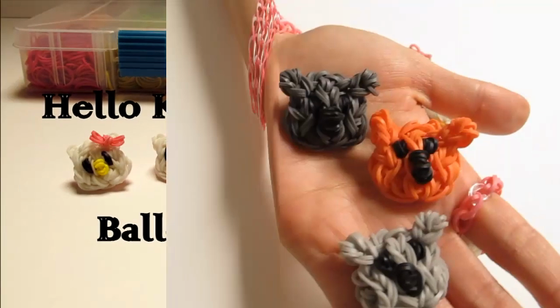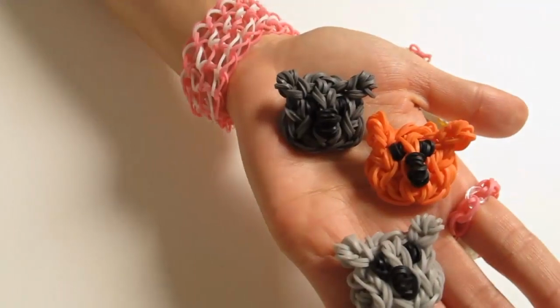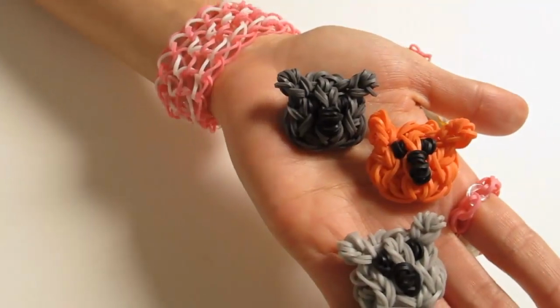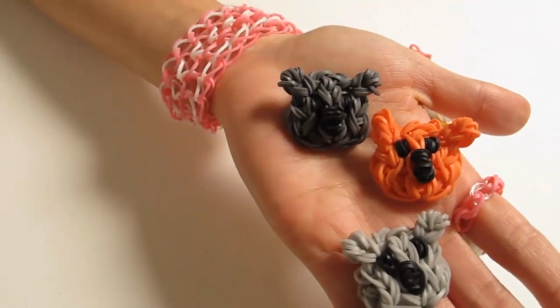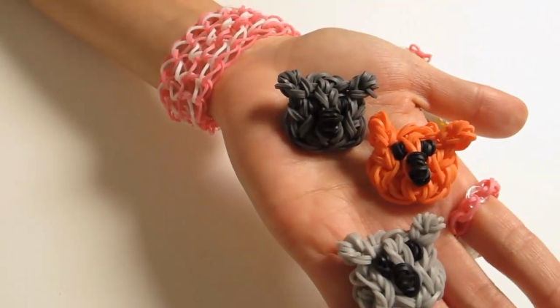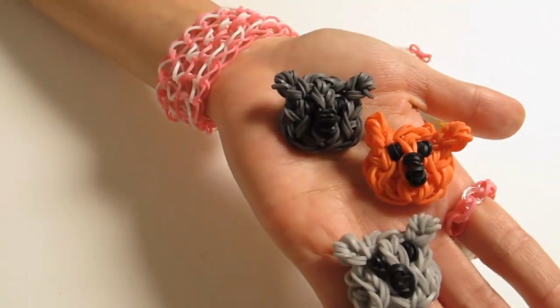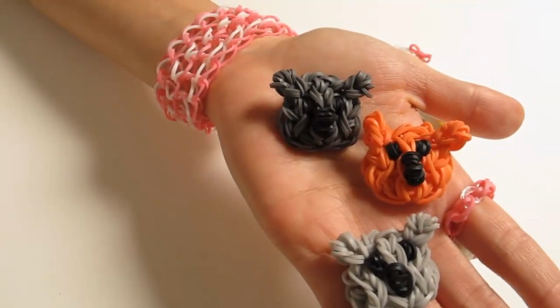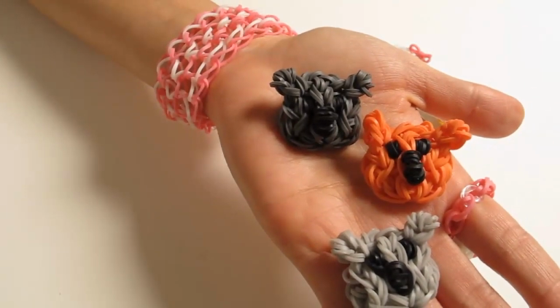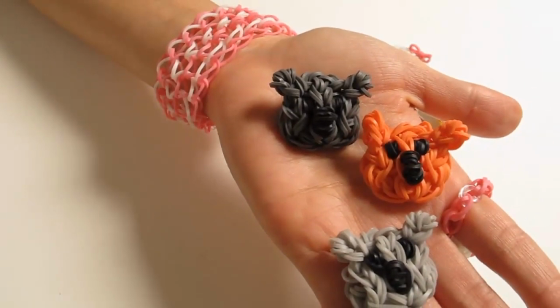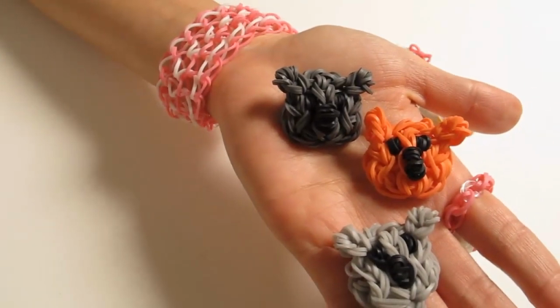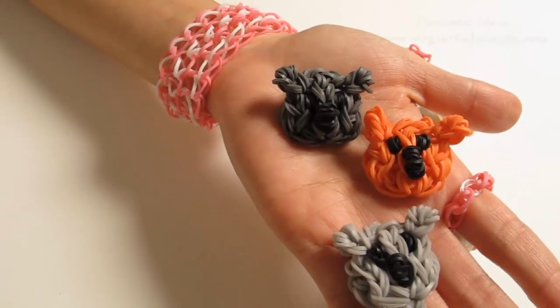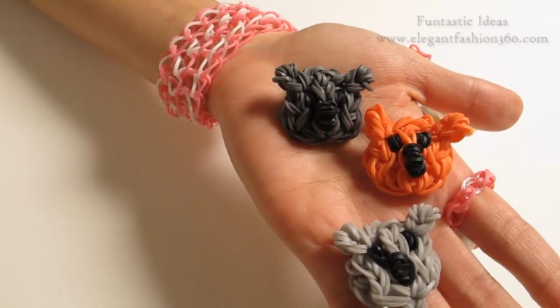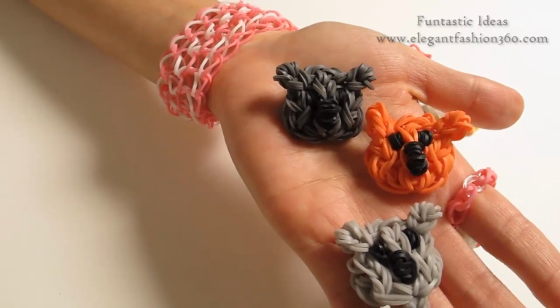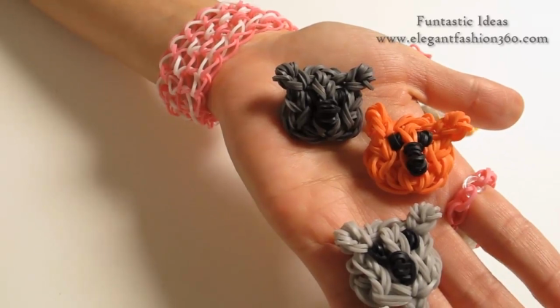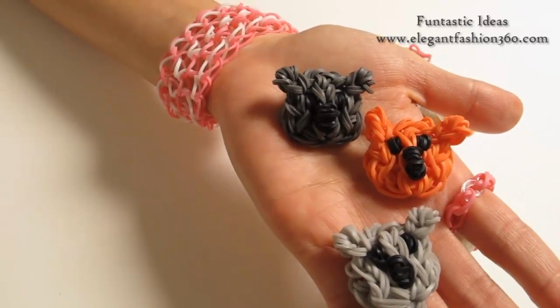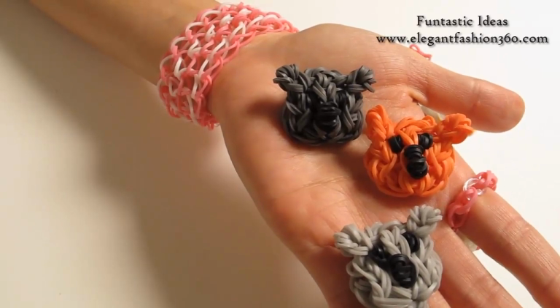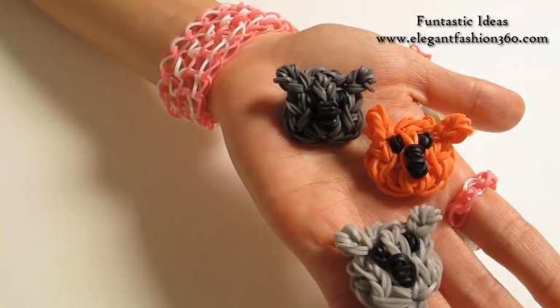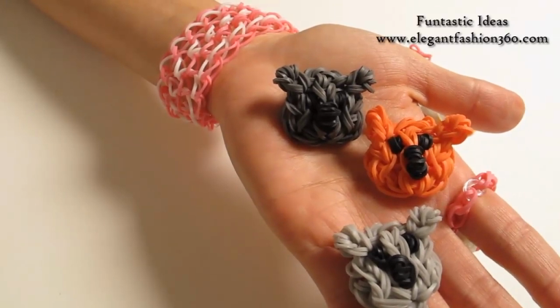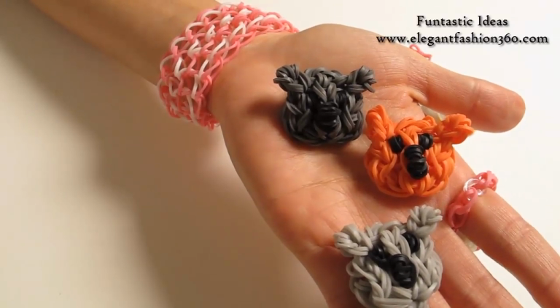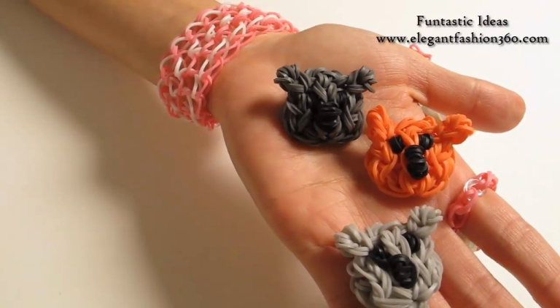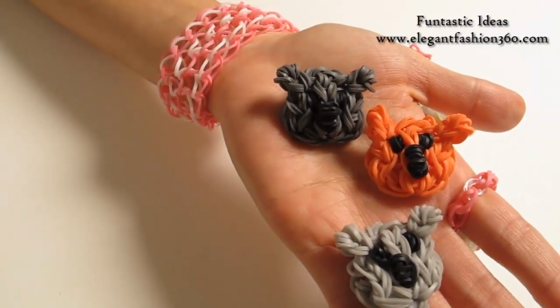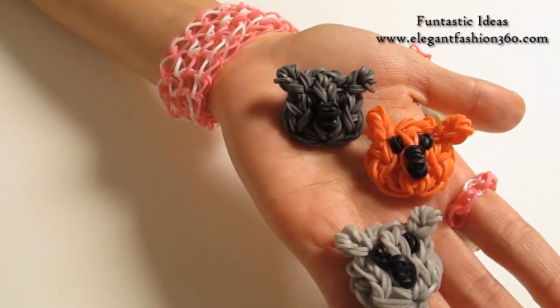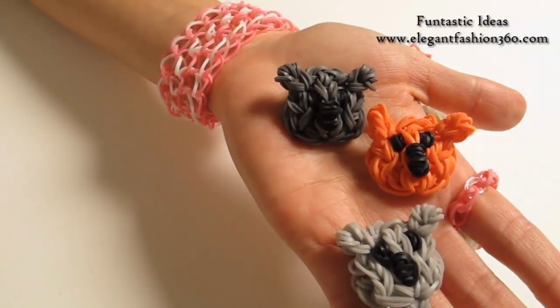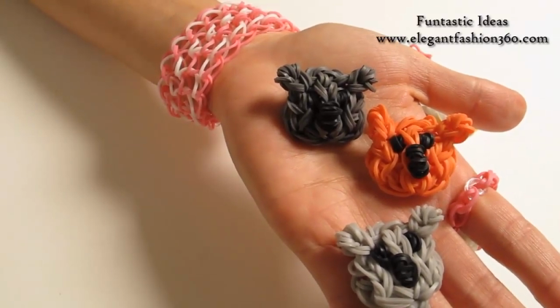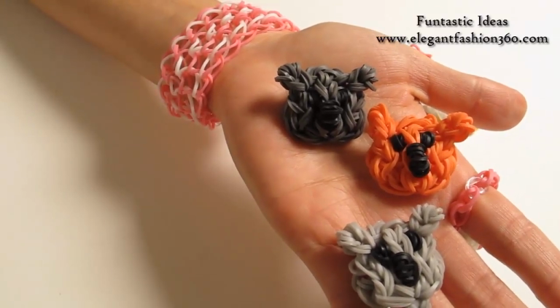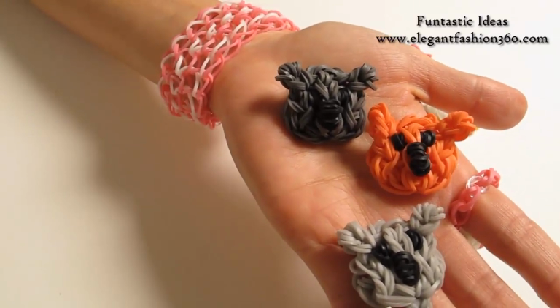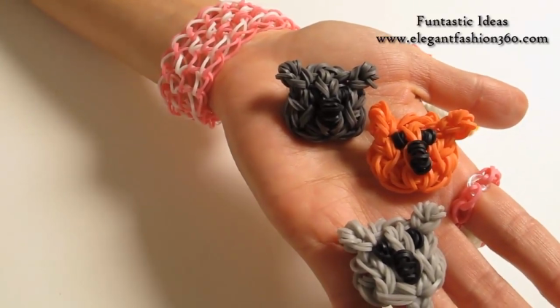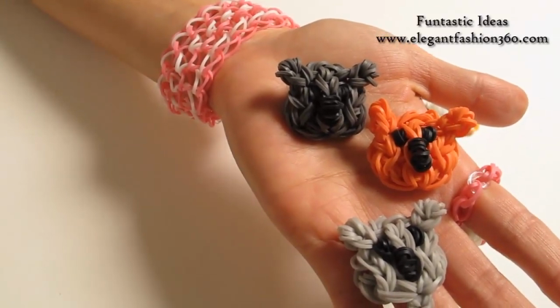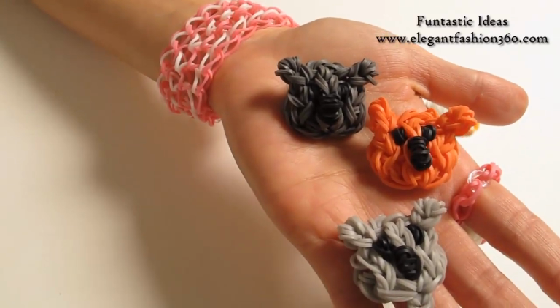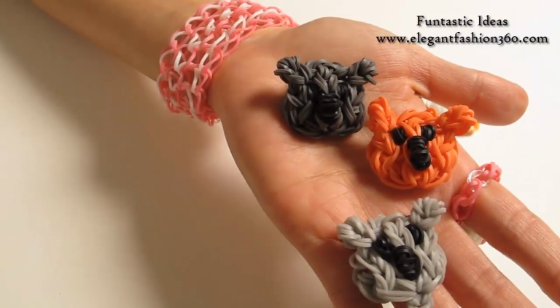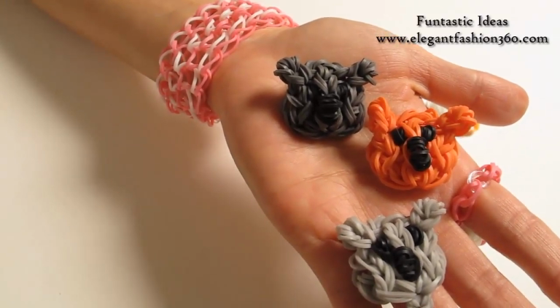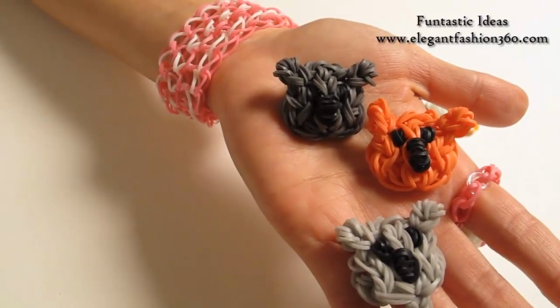Hey guys, today this video is going to show you how to make this Koala Bear Emoticon.